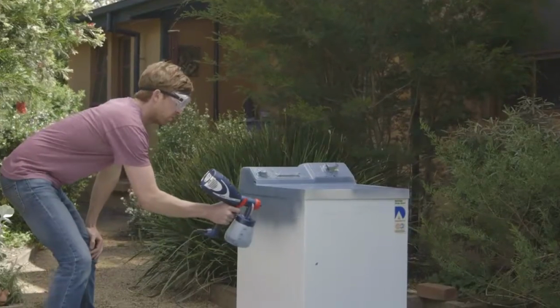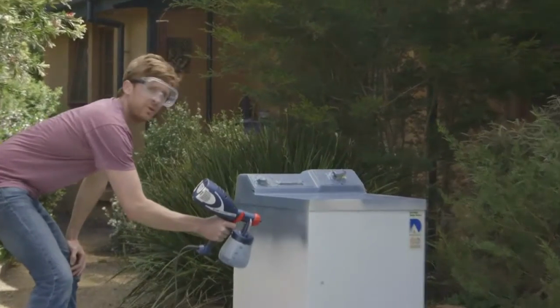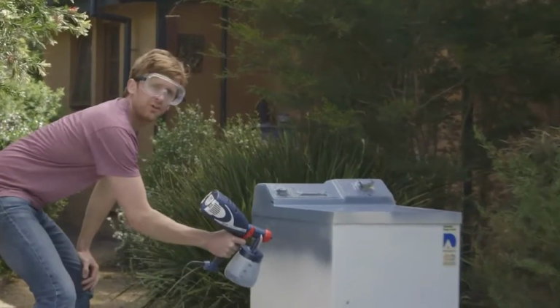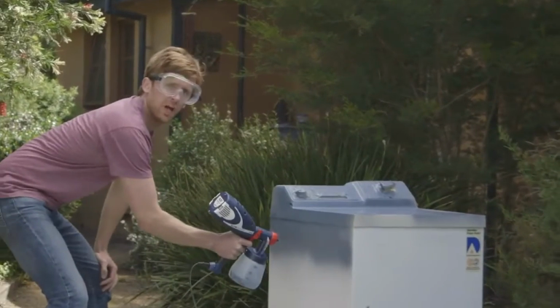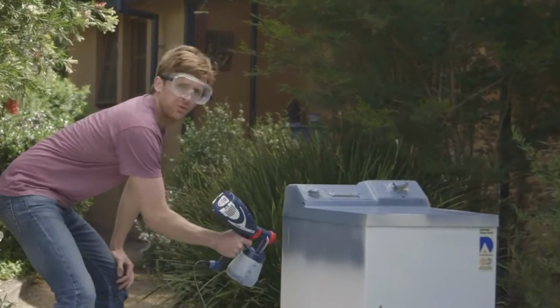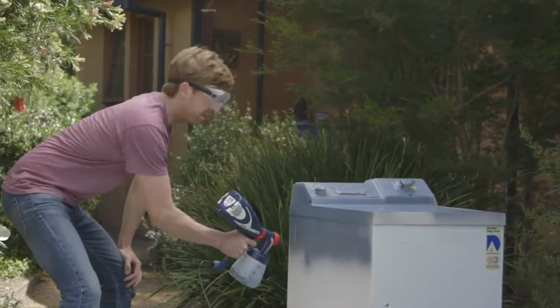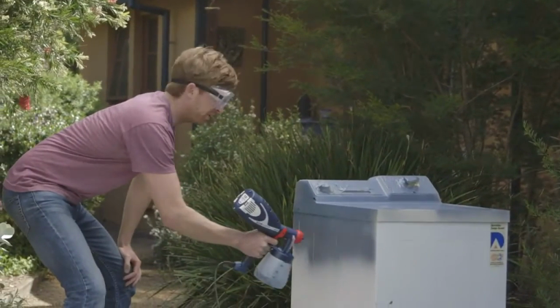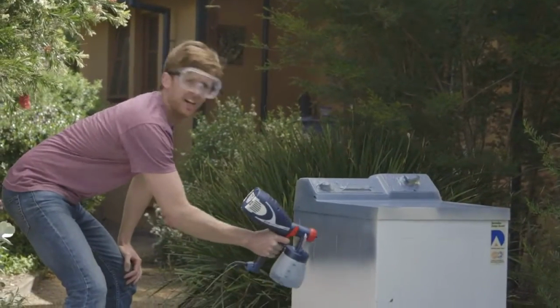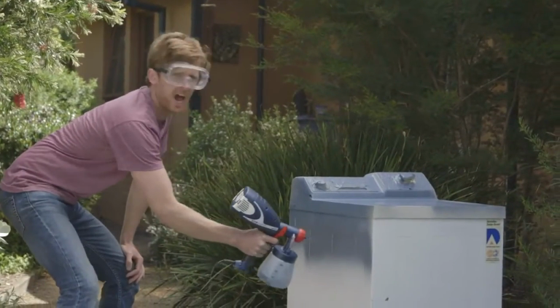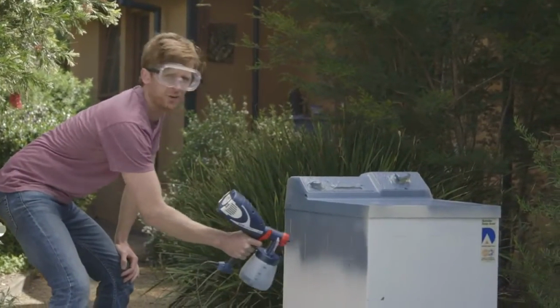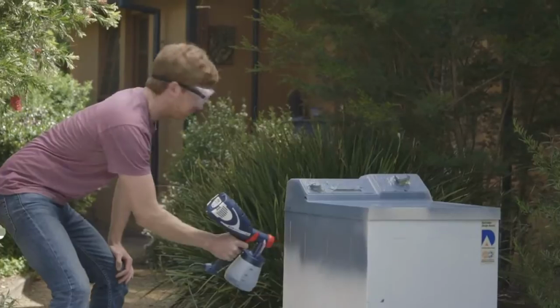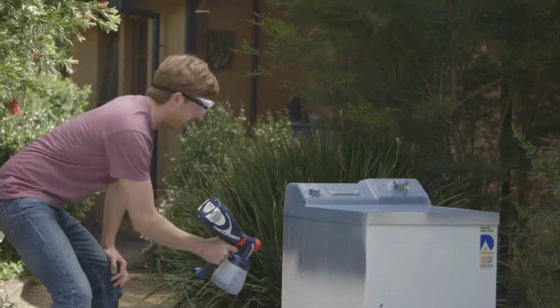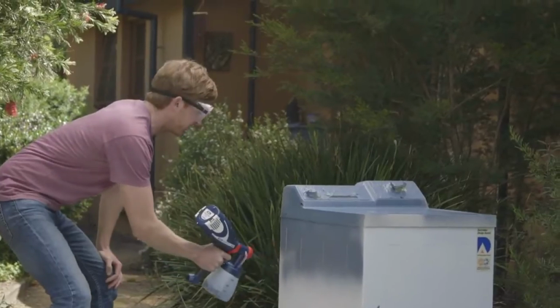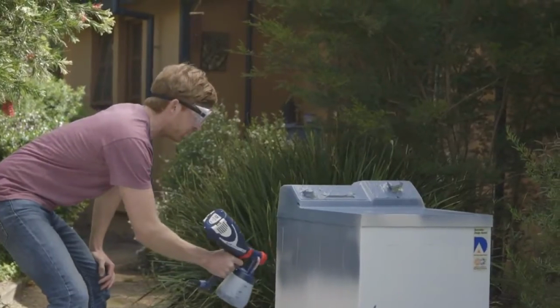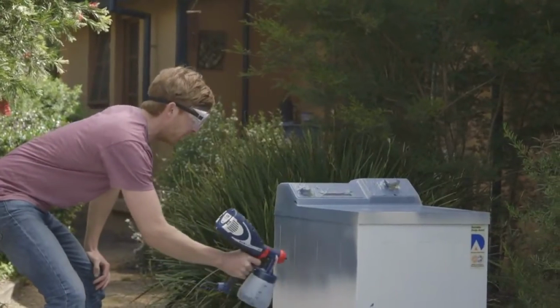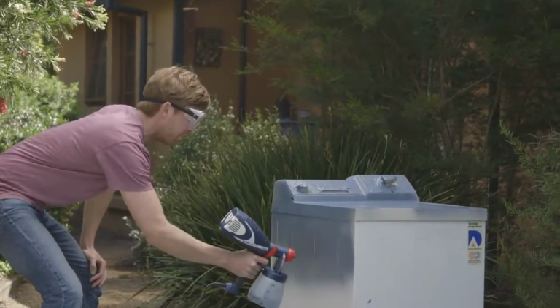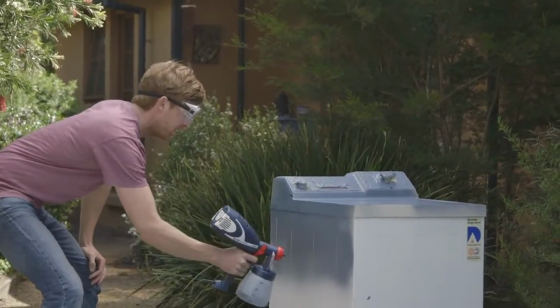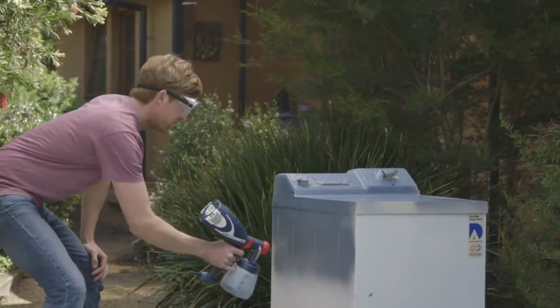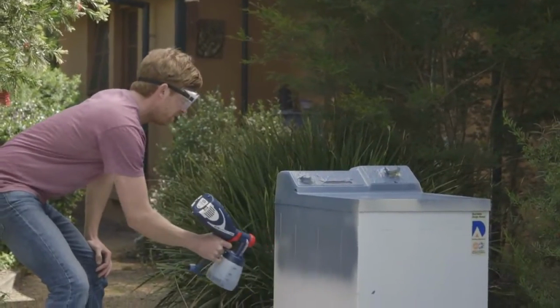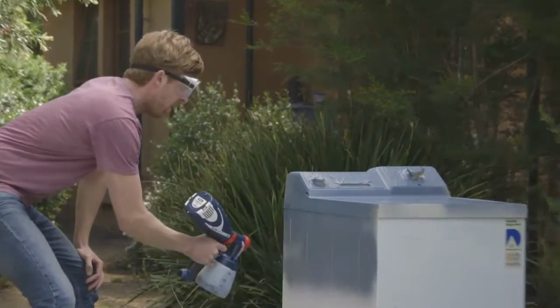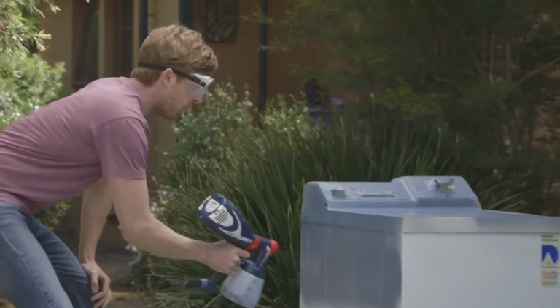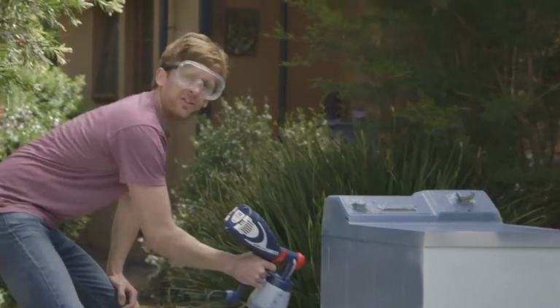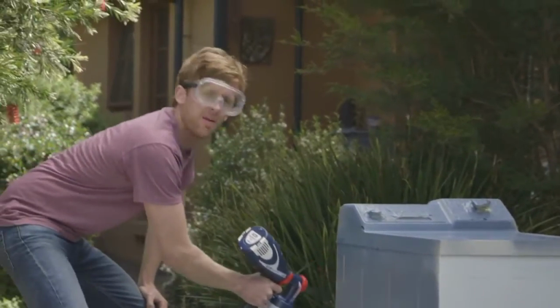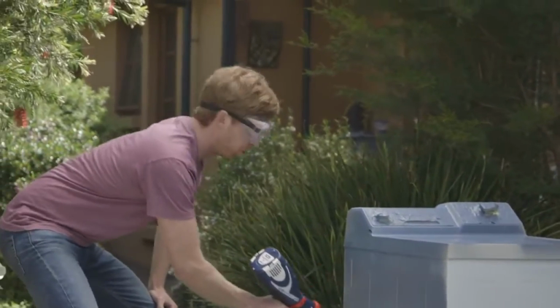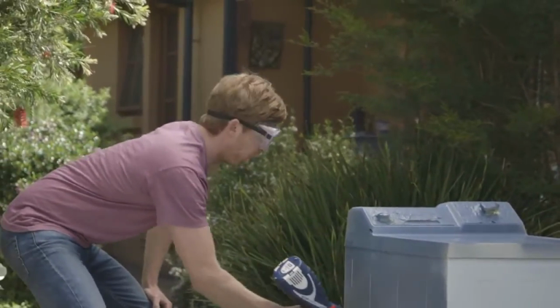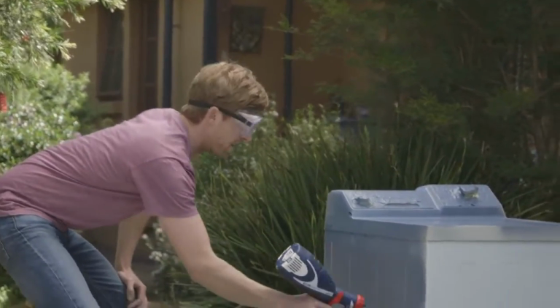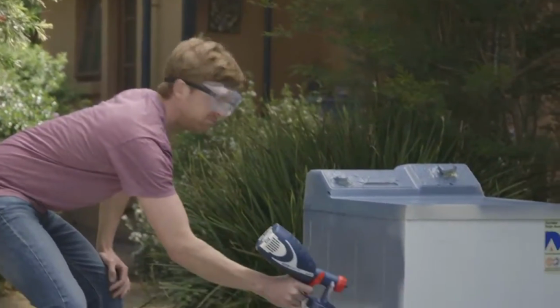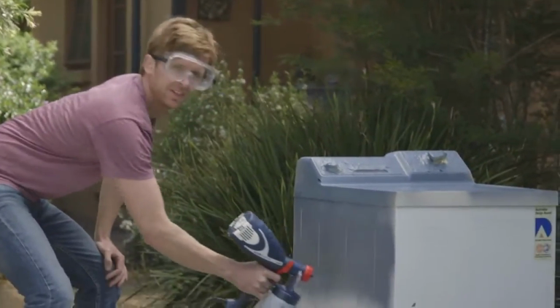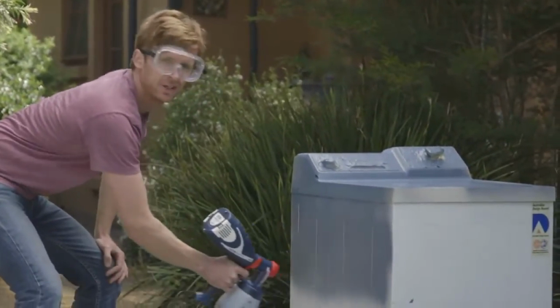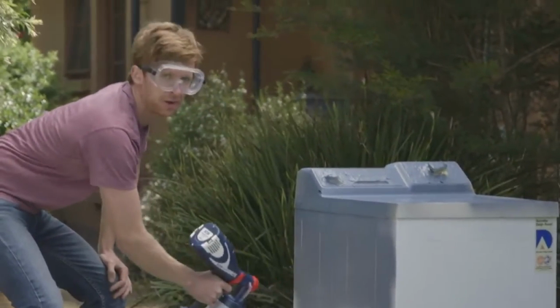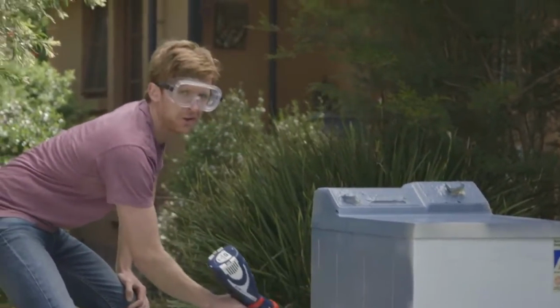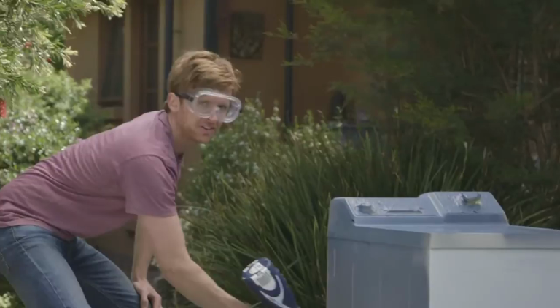With the Dual-Lux Rapid Finish, there's hundreds of colours to choose from. I'm going with Gun Metal Grey — it's pretty classy.